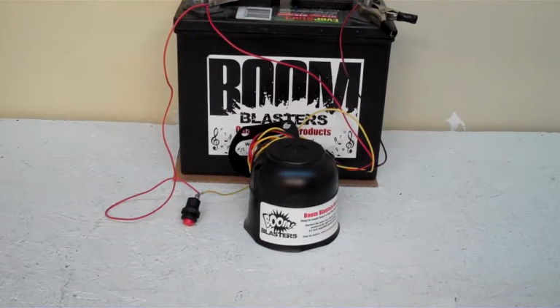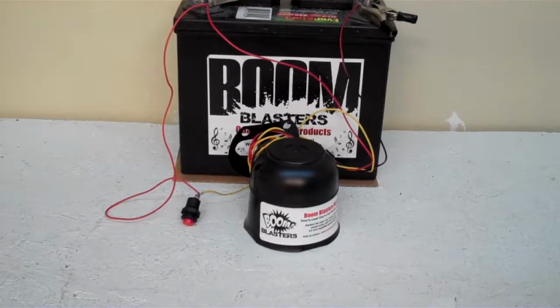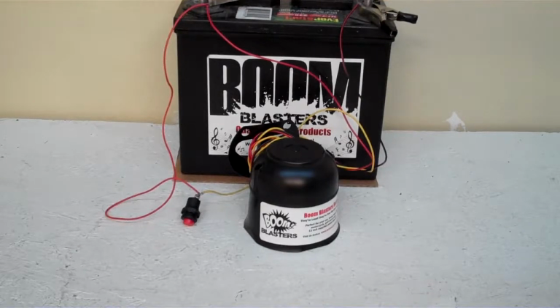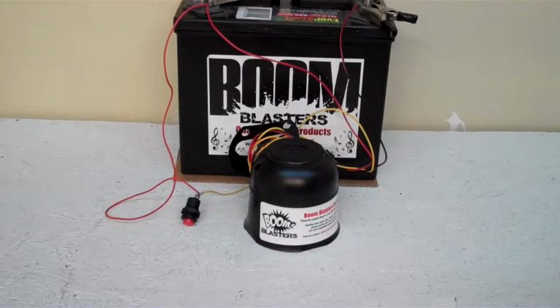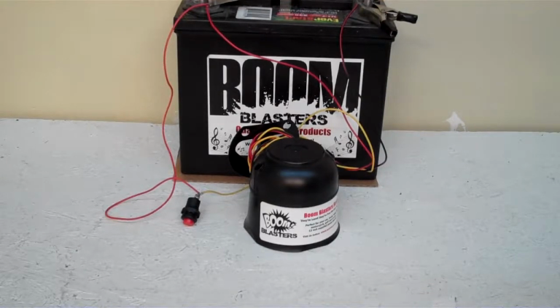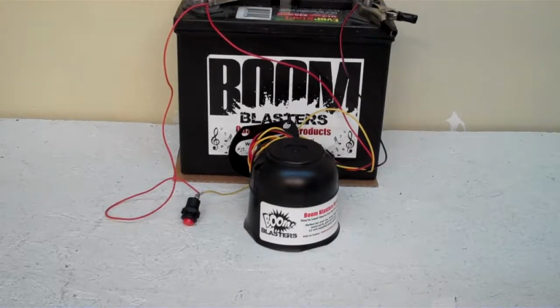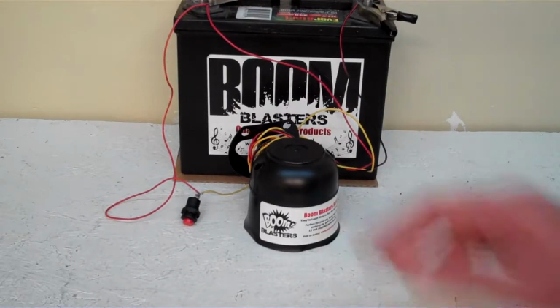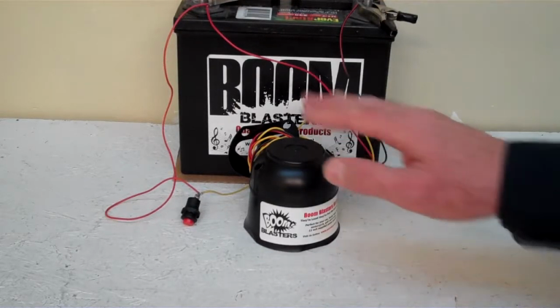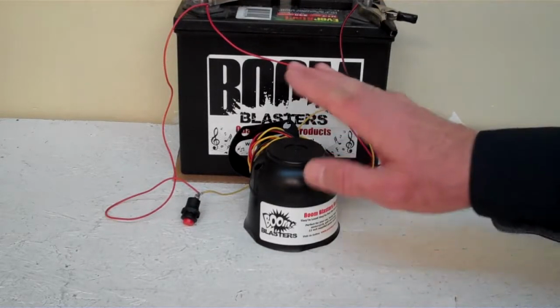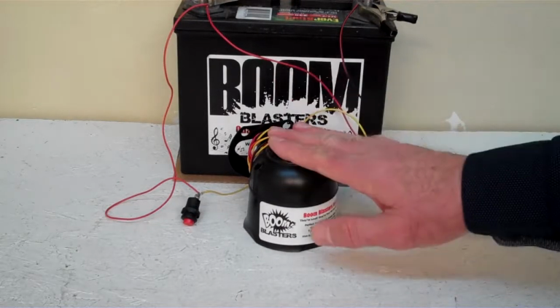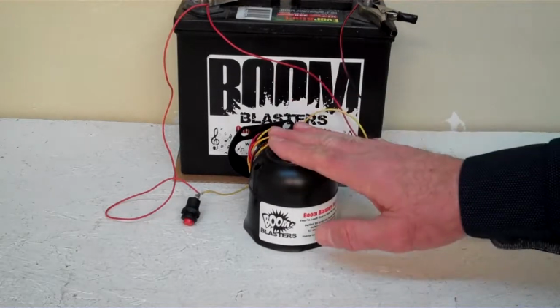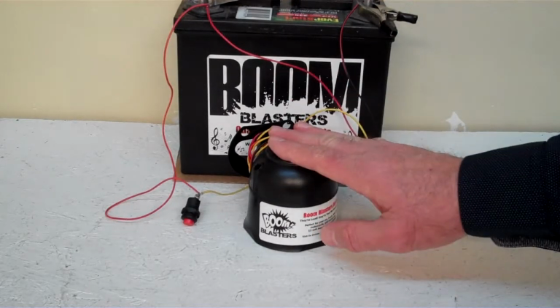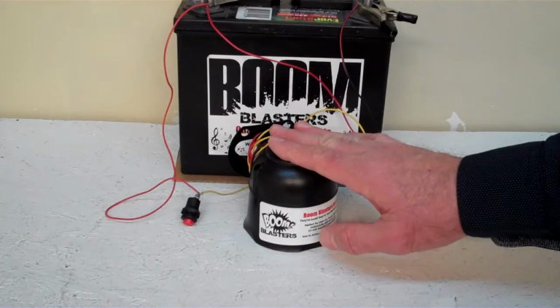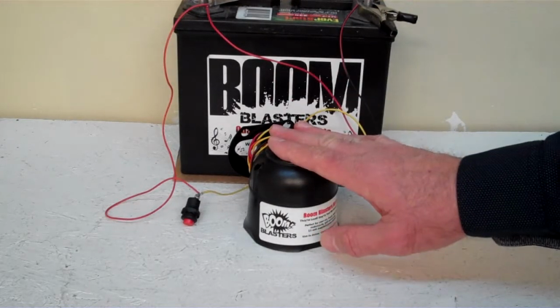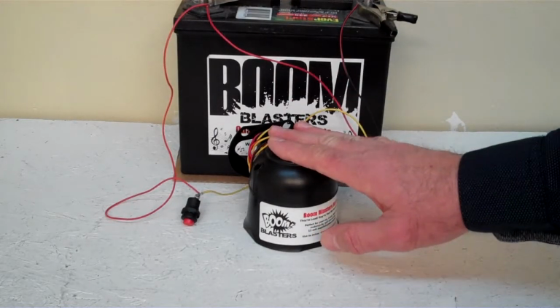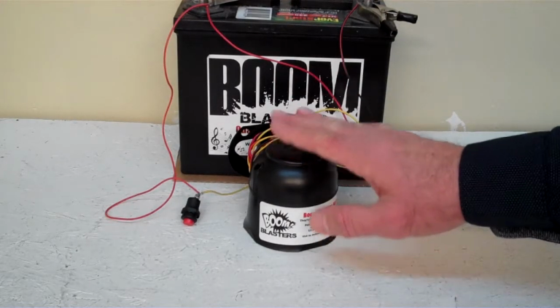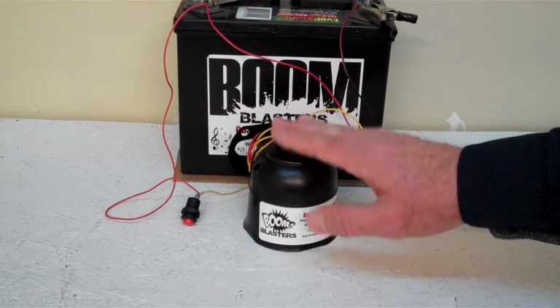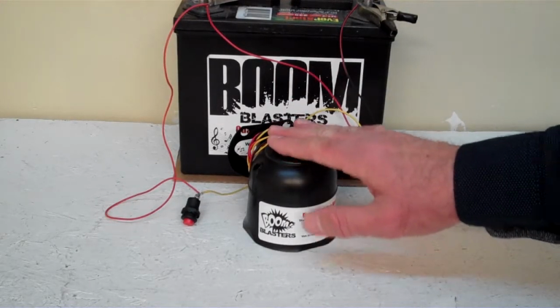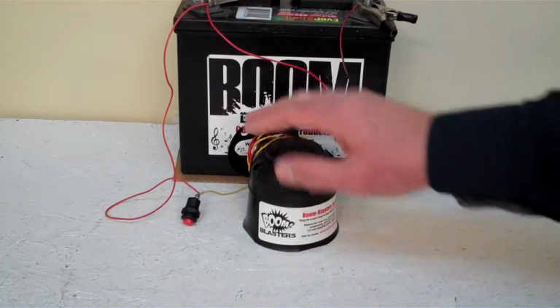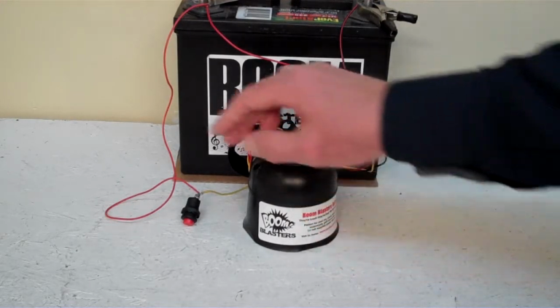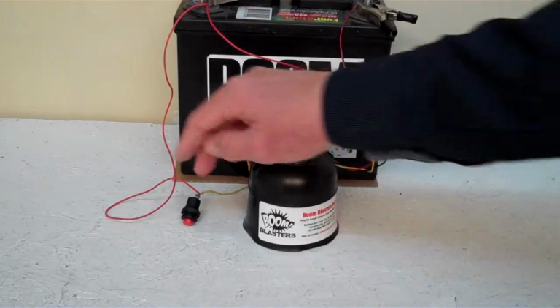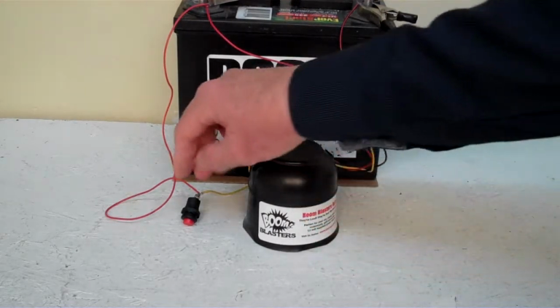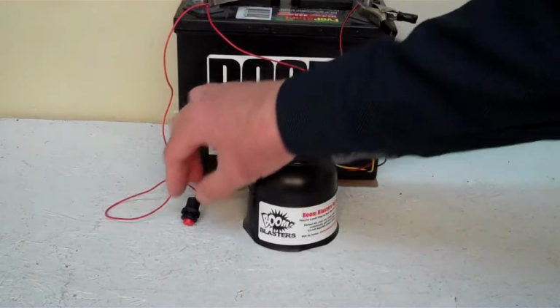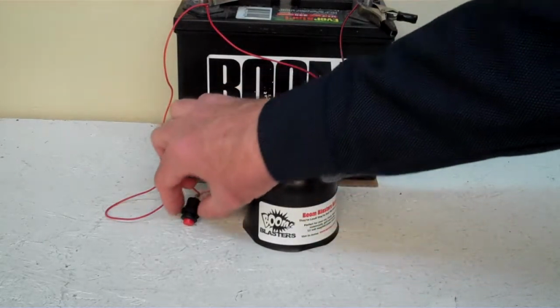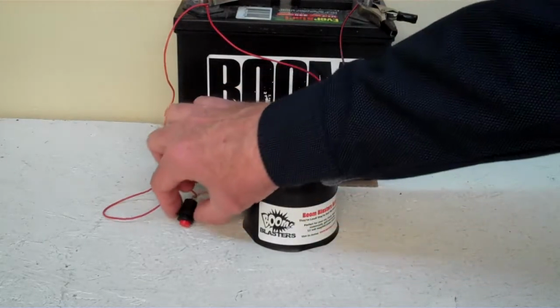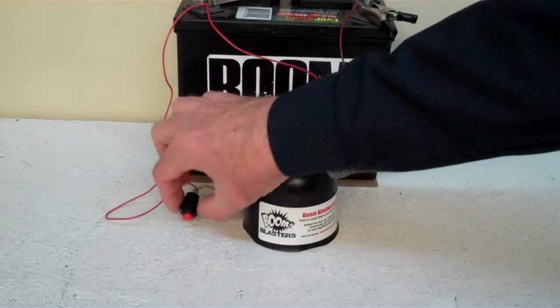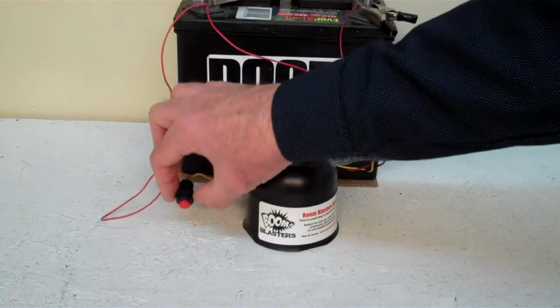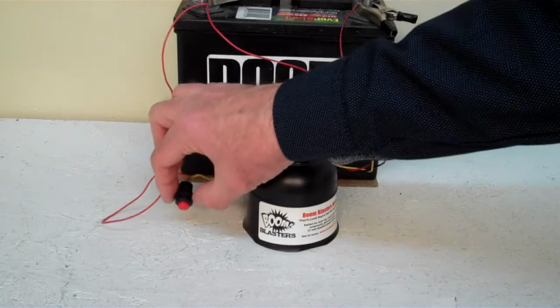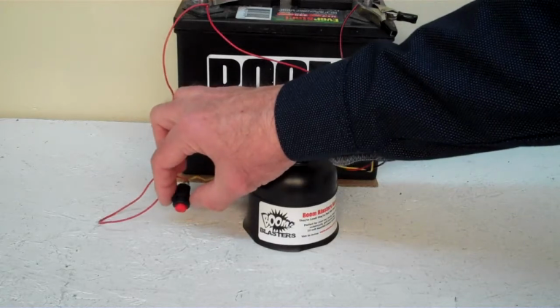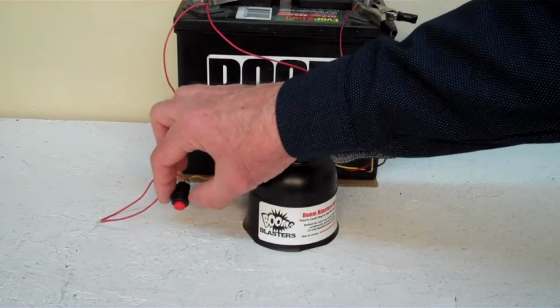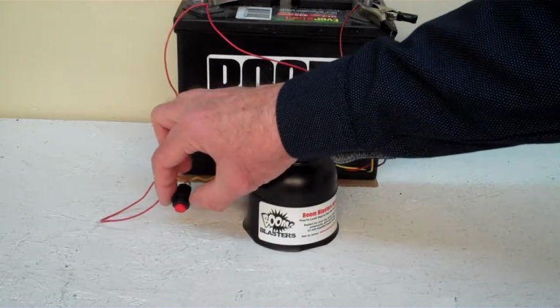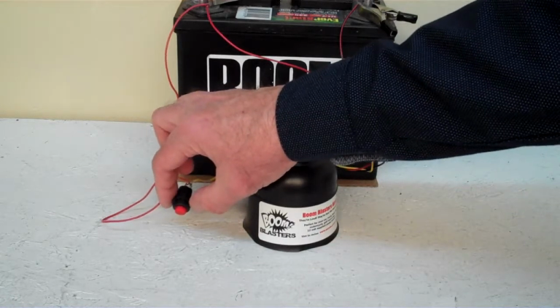Hey everyone, this is our Chicken Distress Car Horn. This is our button version of the car horn — it comes with a button.